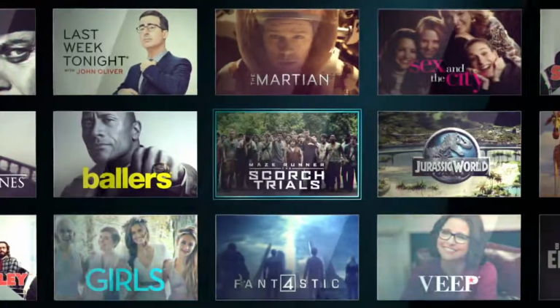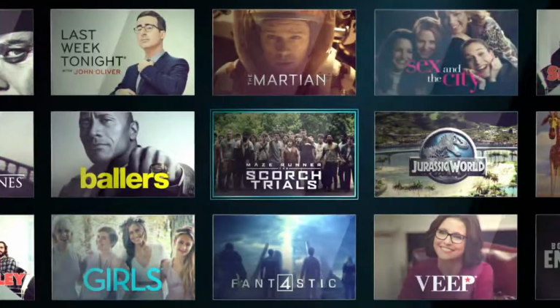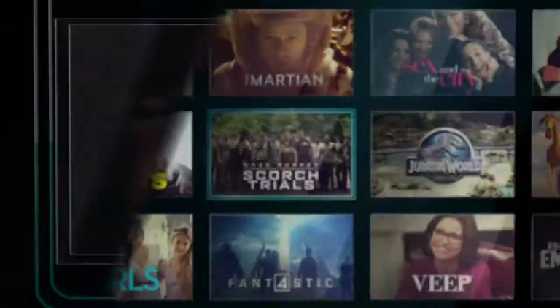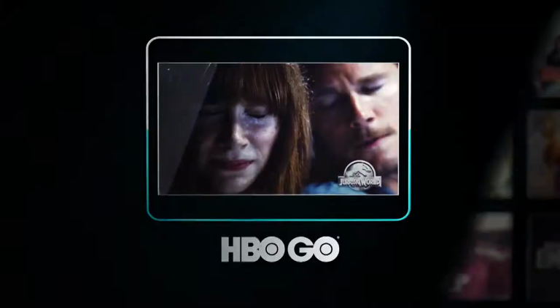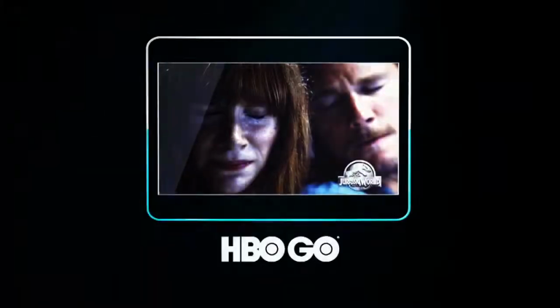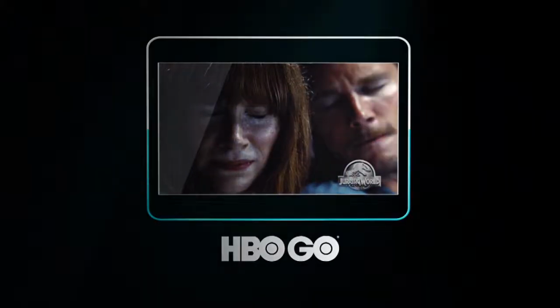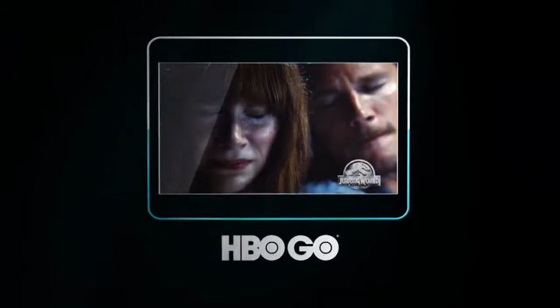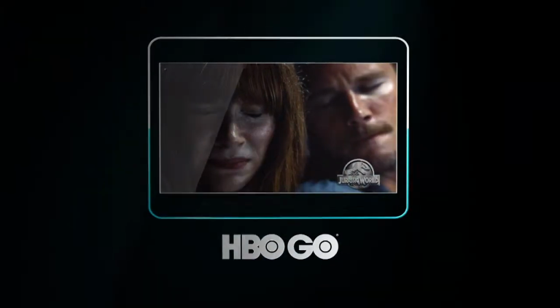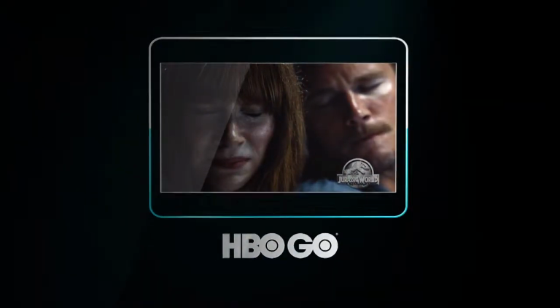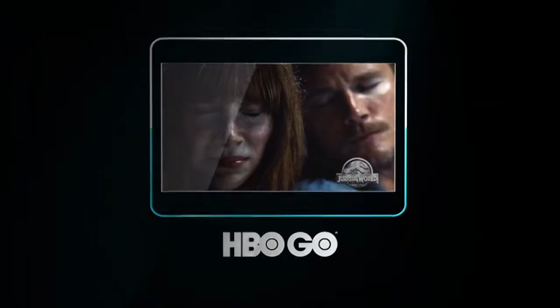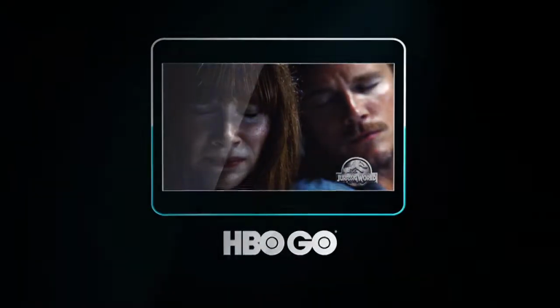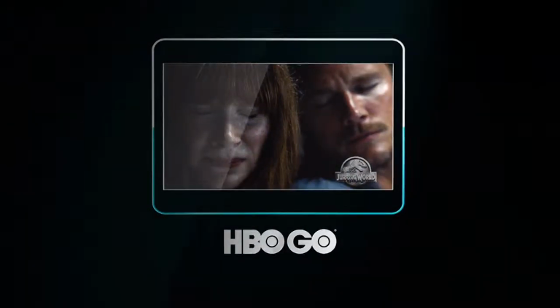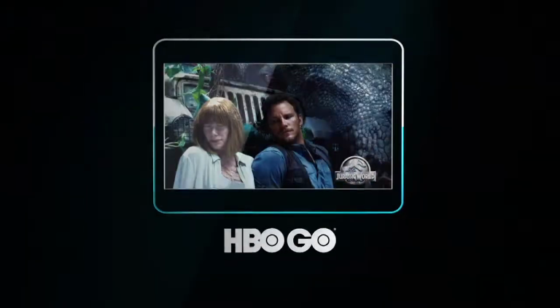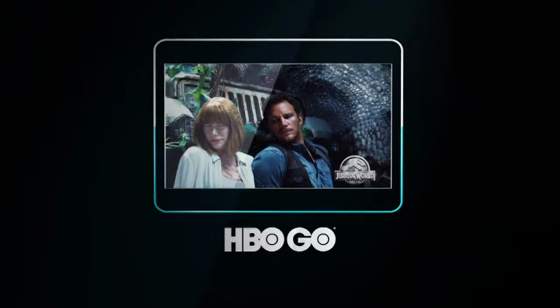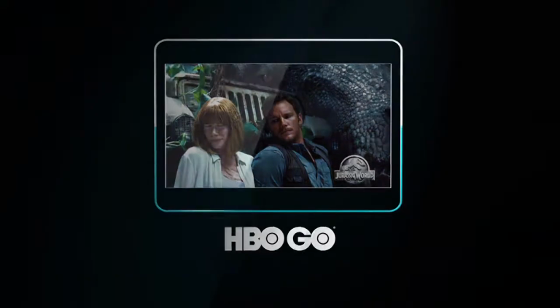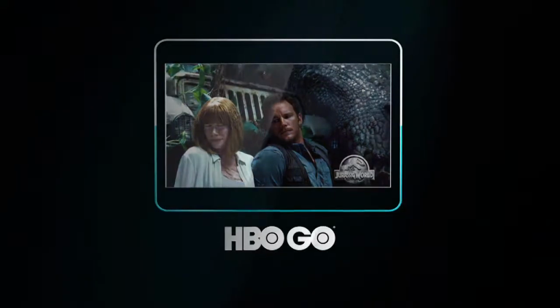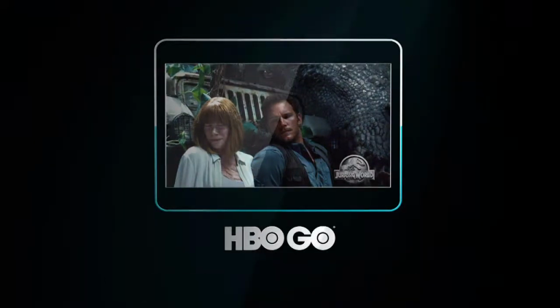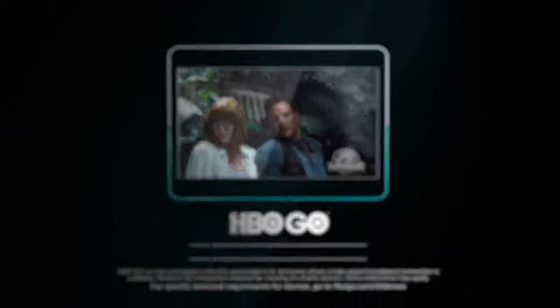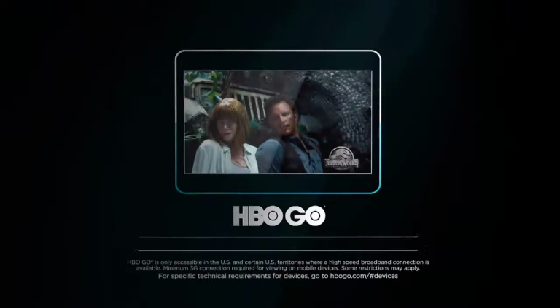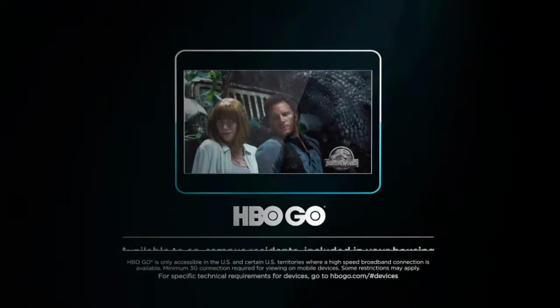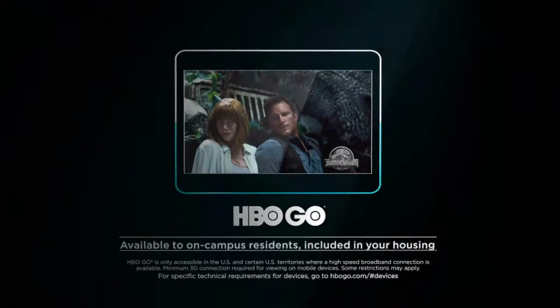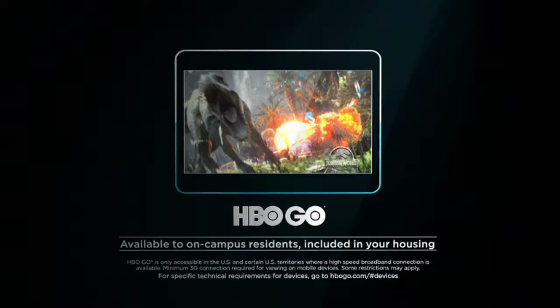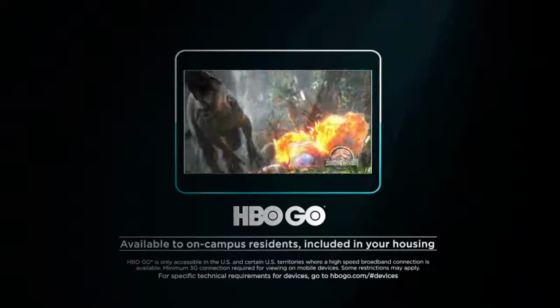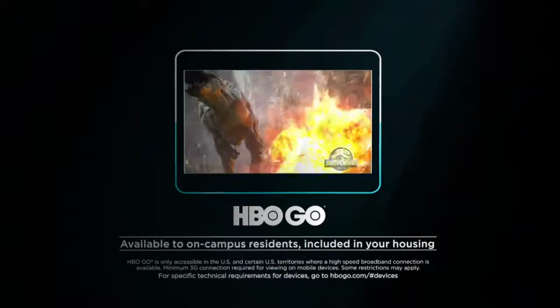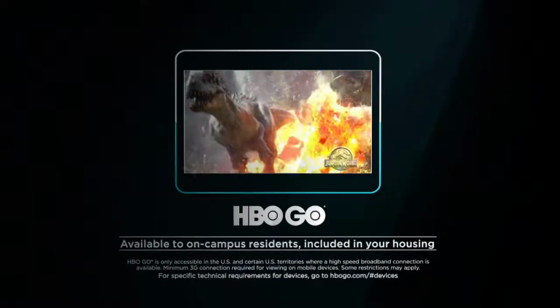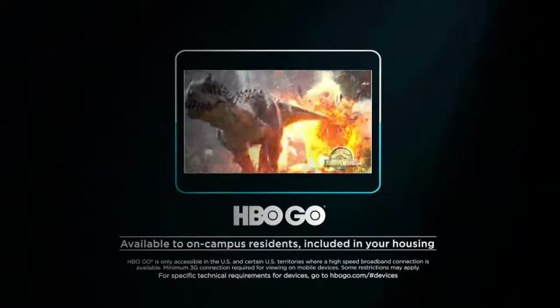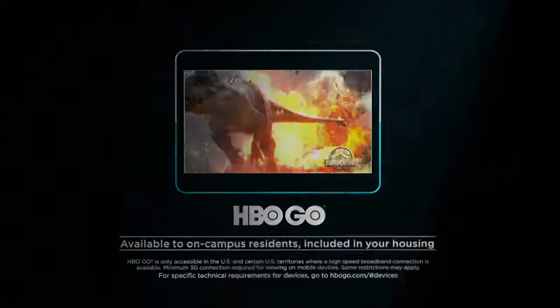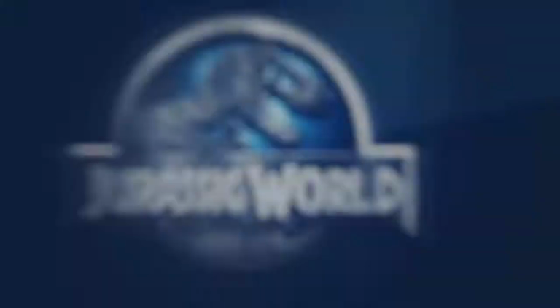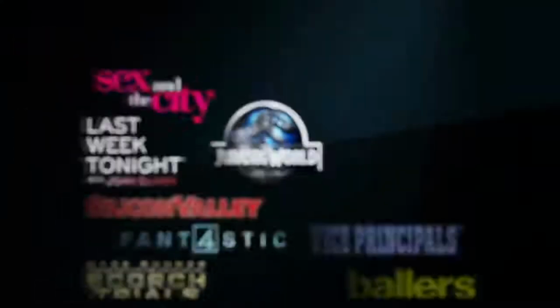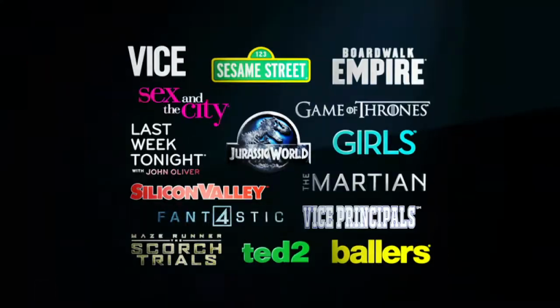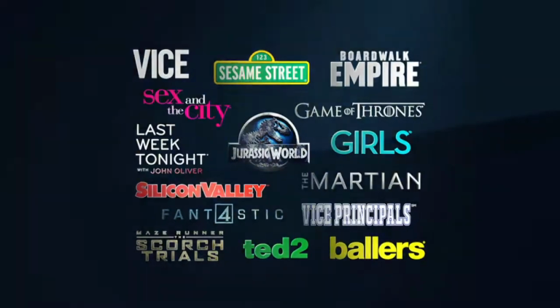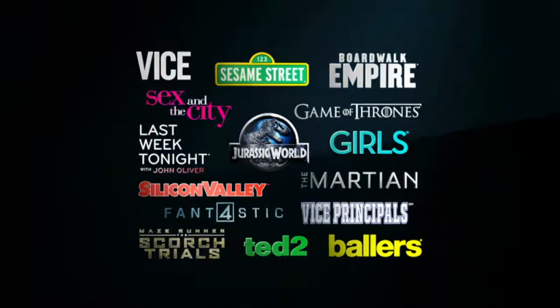Watch anywhere you want with HBO Go, included with your on-campus housing — the entertainment you deserve.